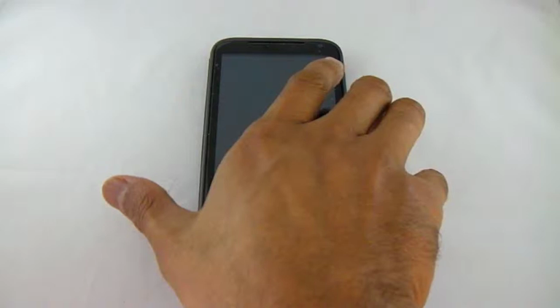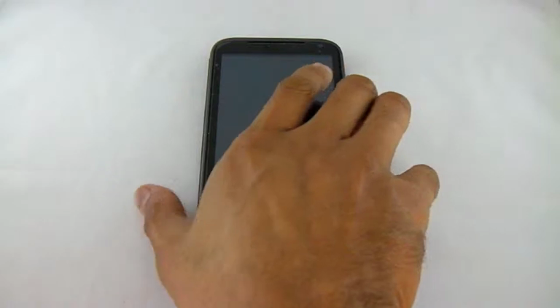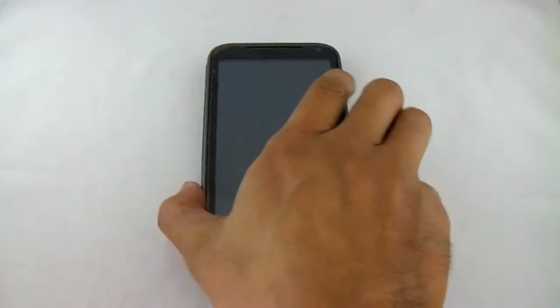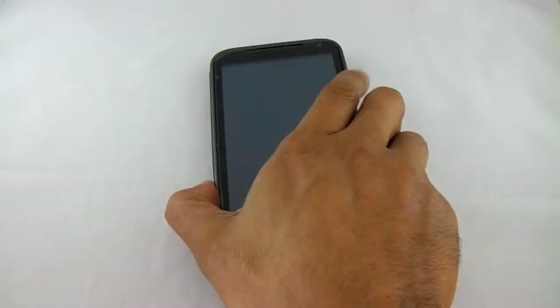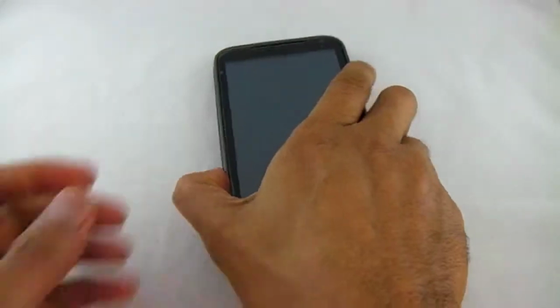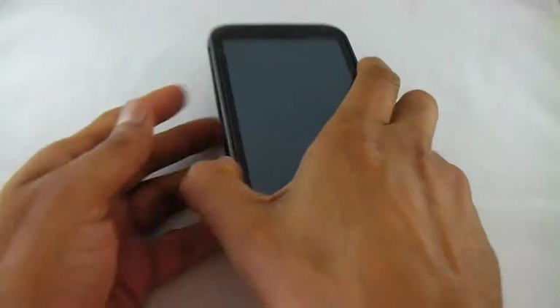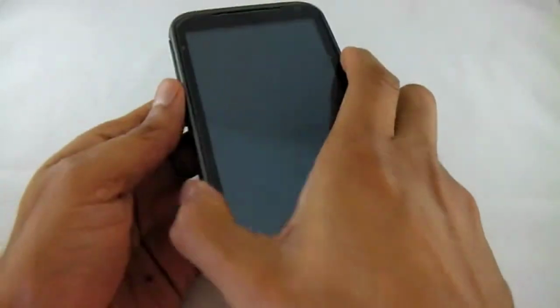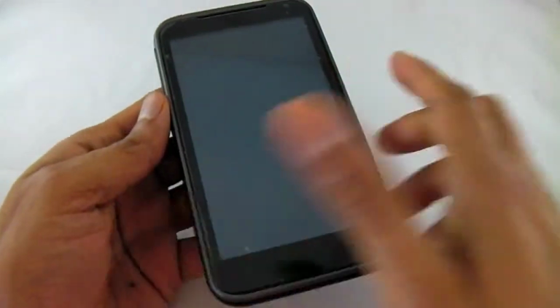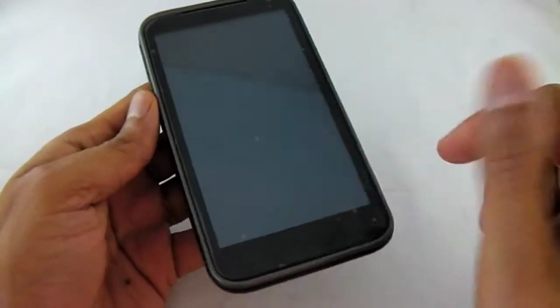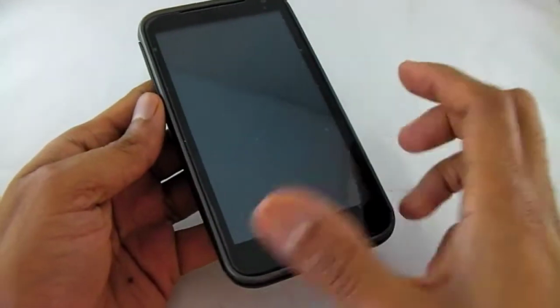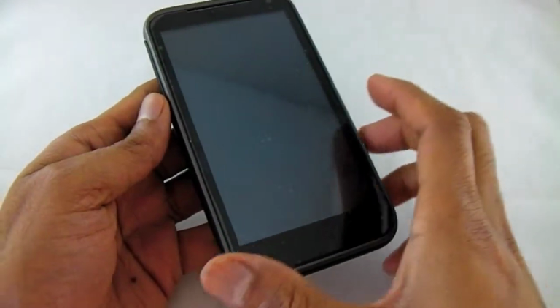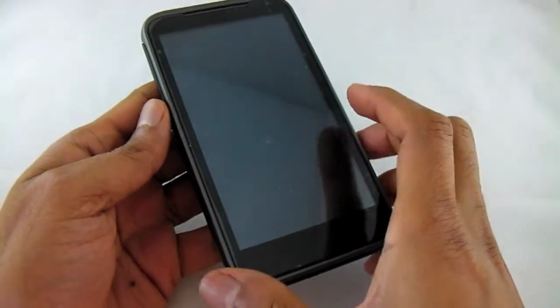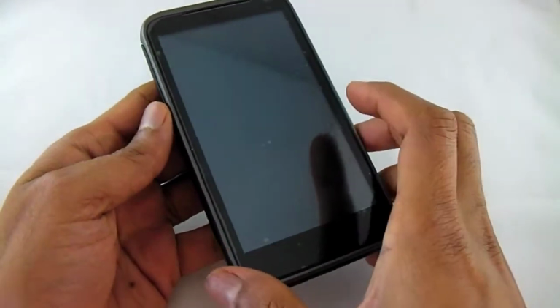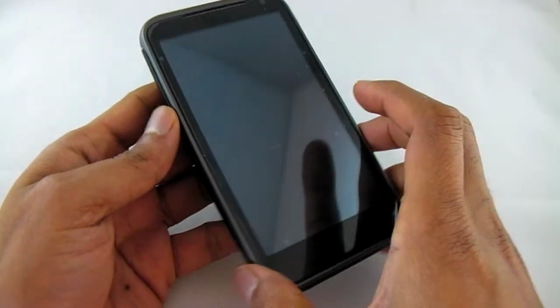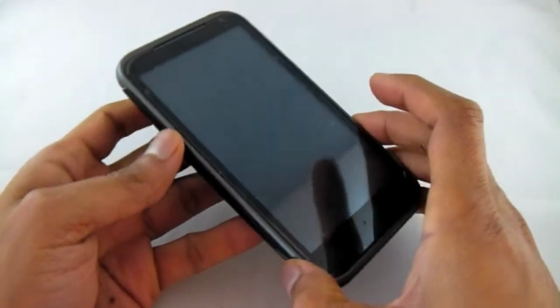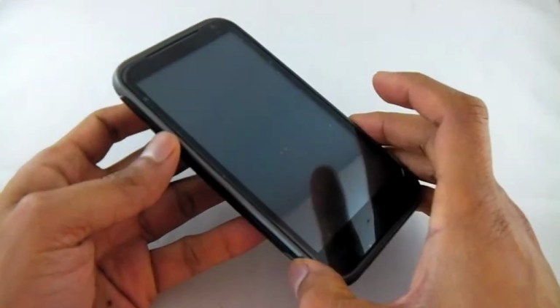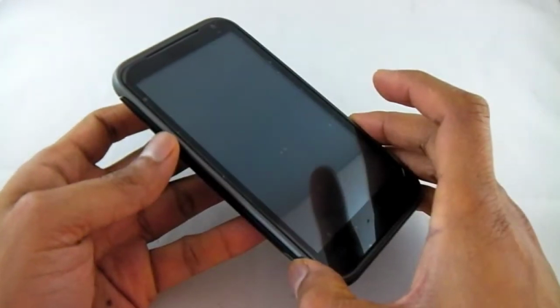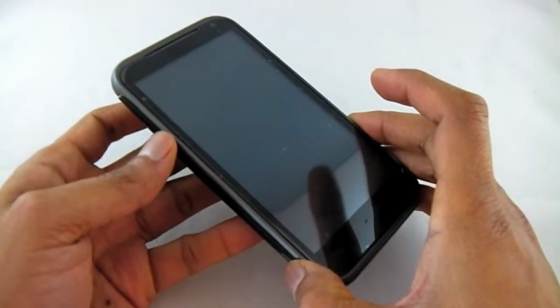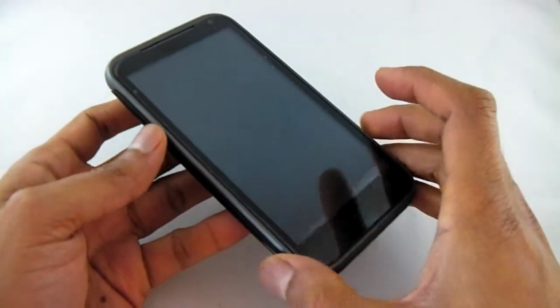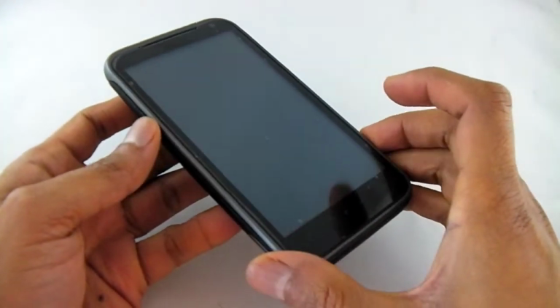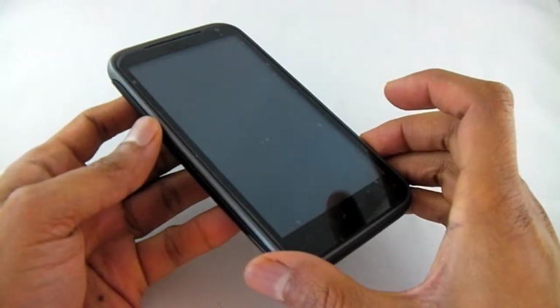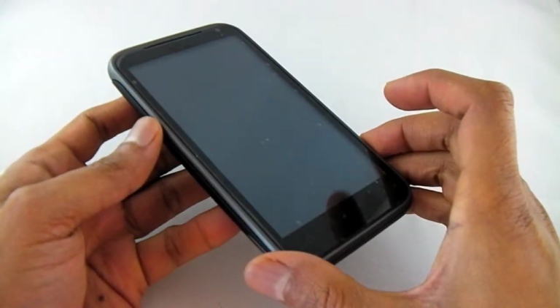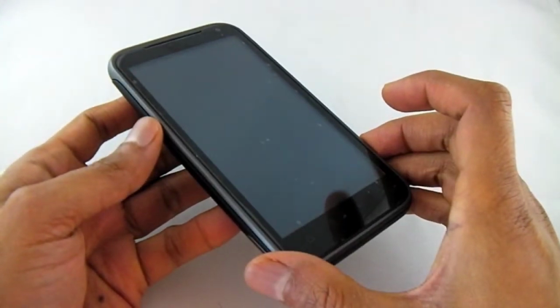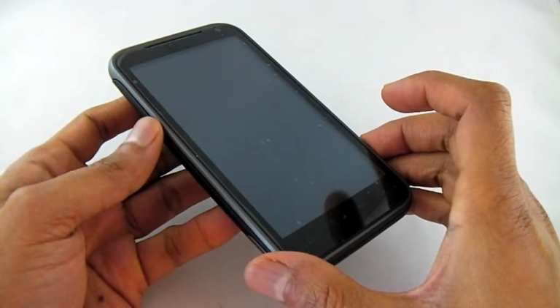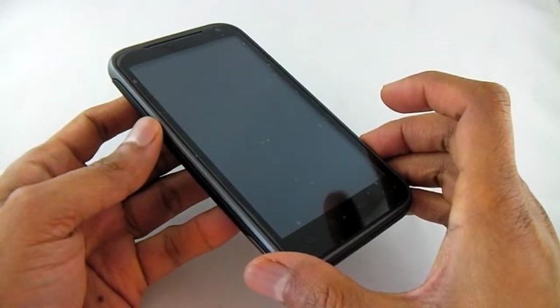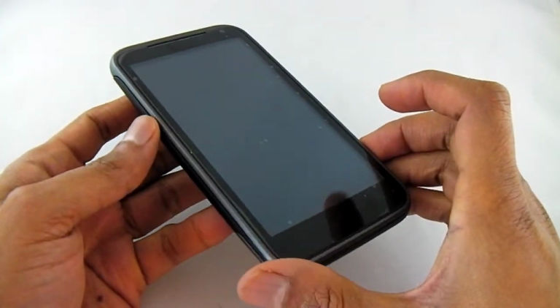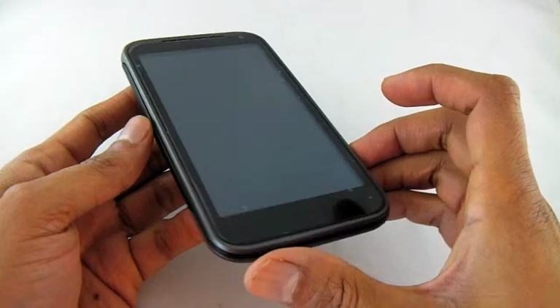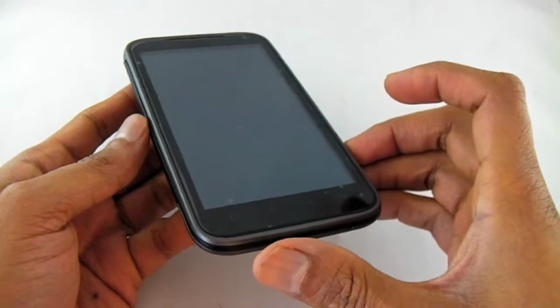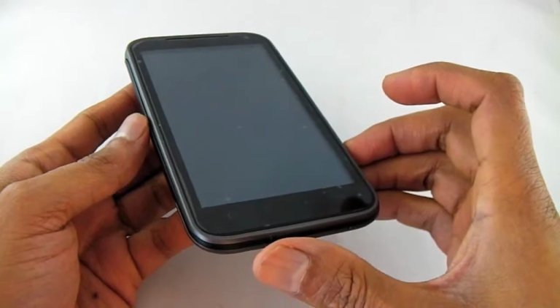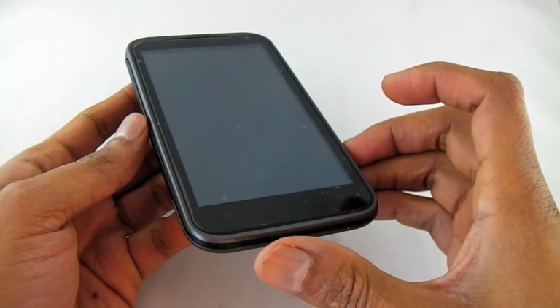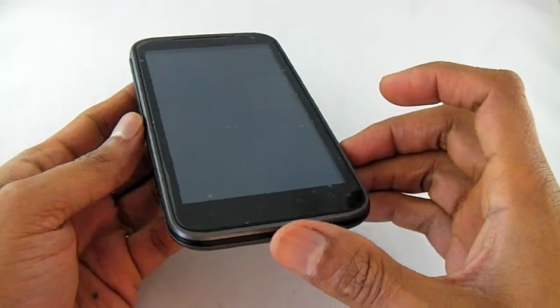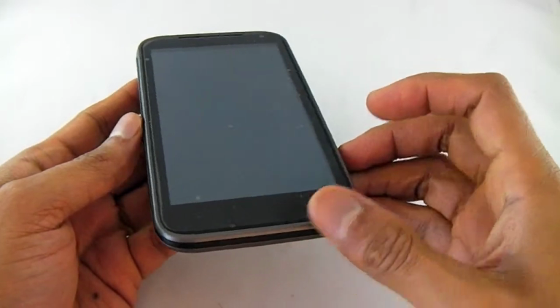Hi, welcome to our video. Today we're having a look at this wonderful 5 inch Android dual SIM phone.